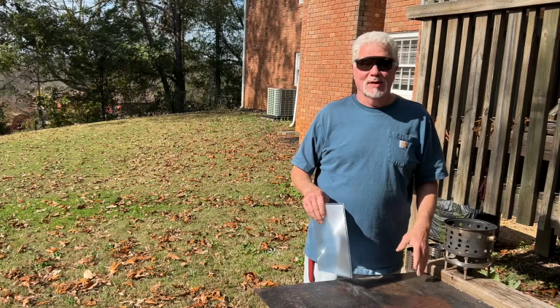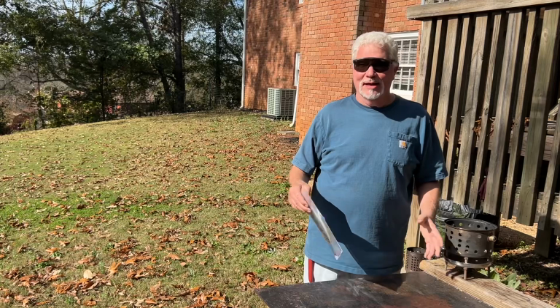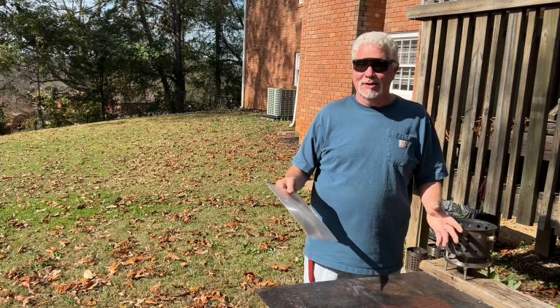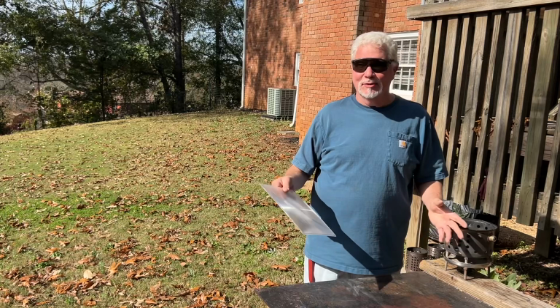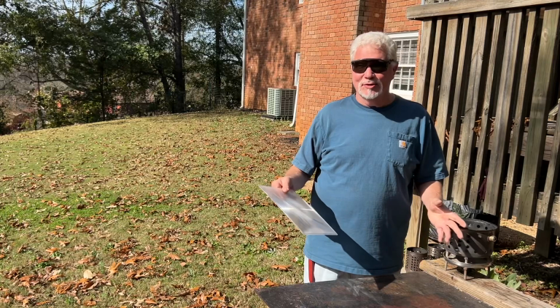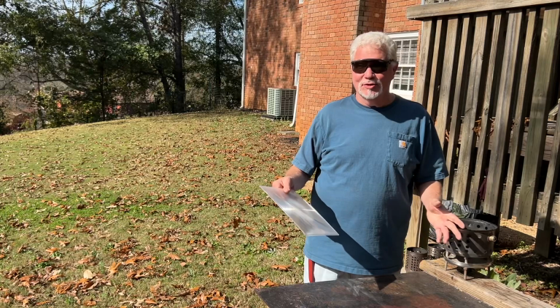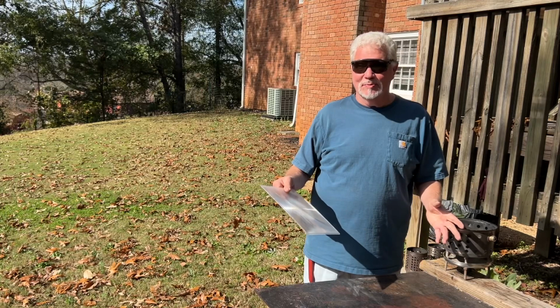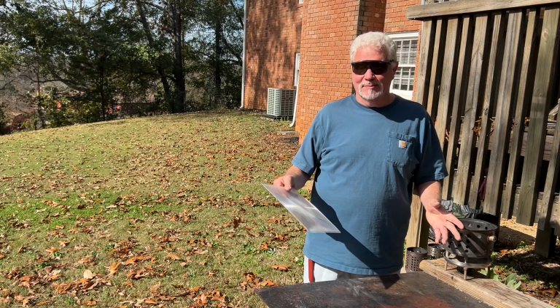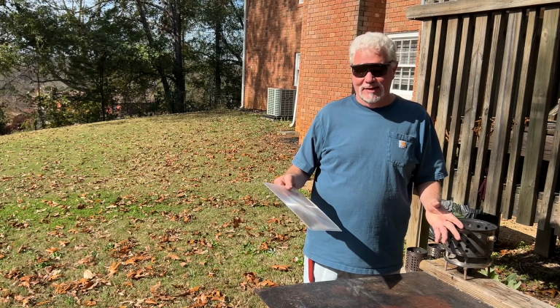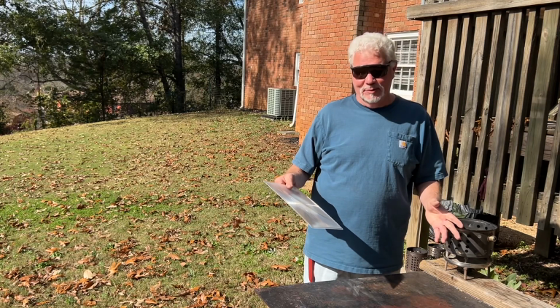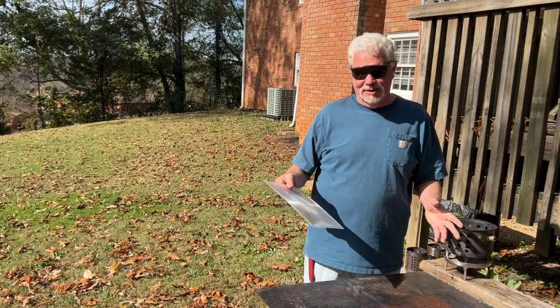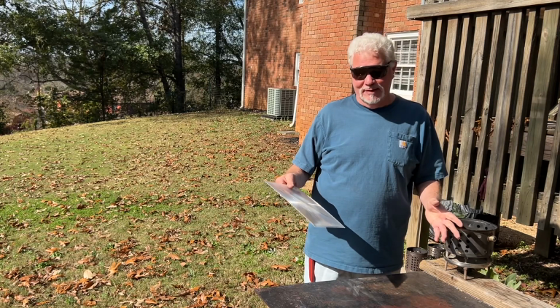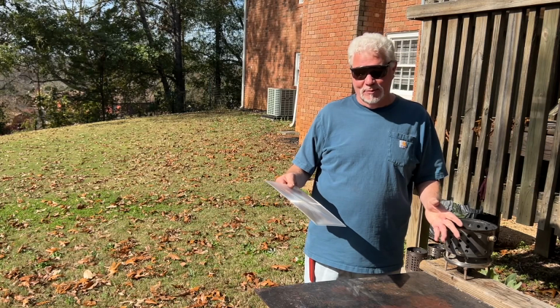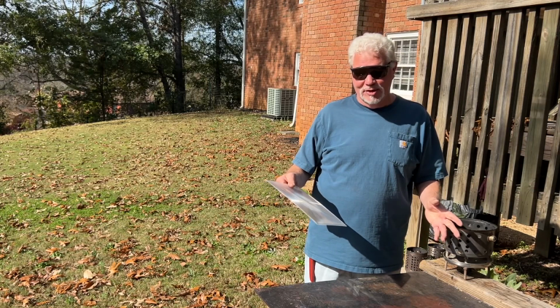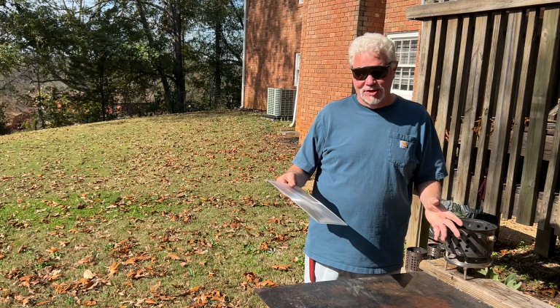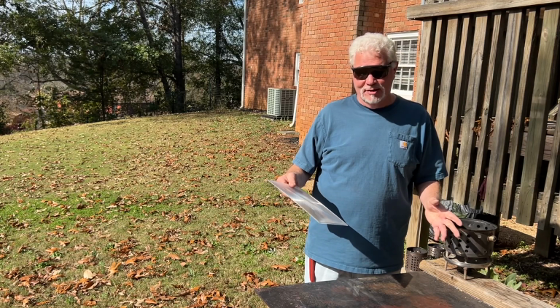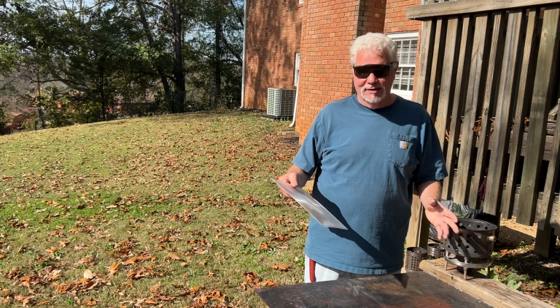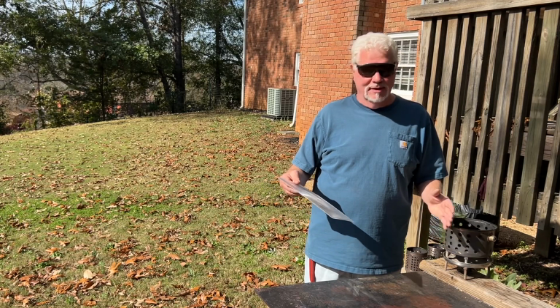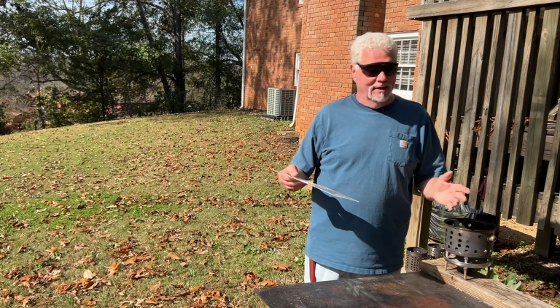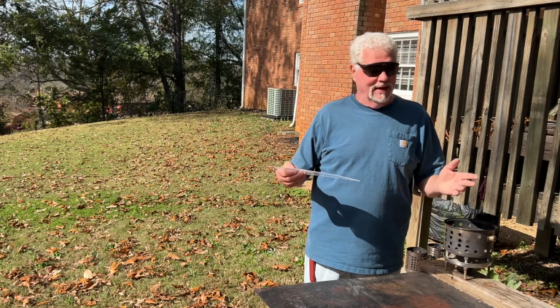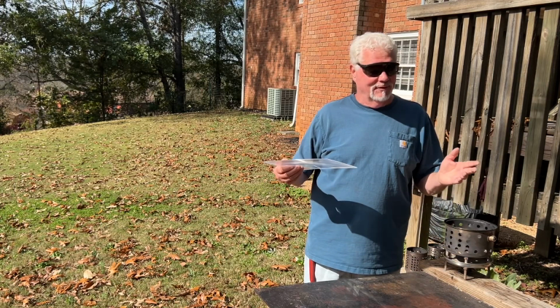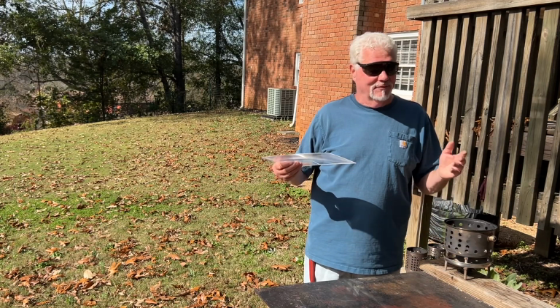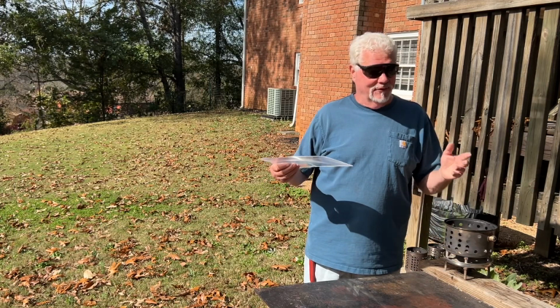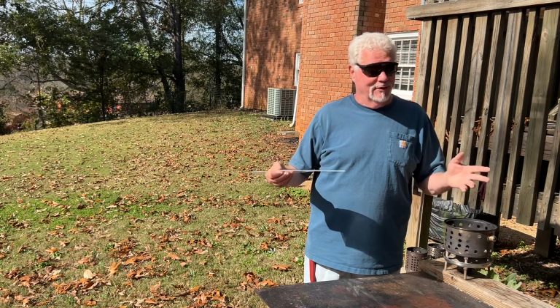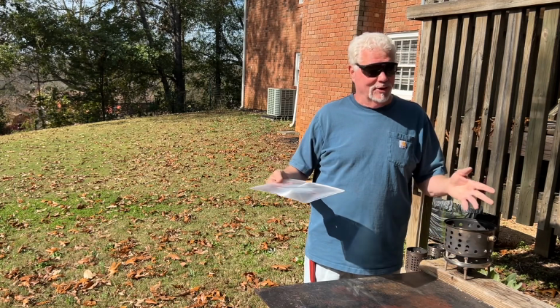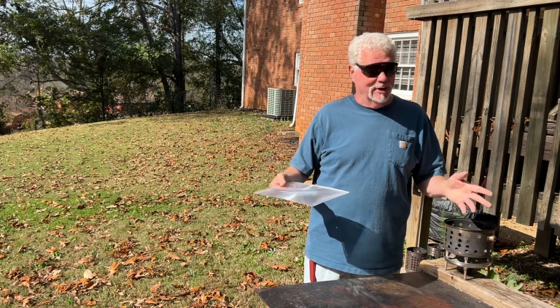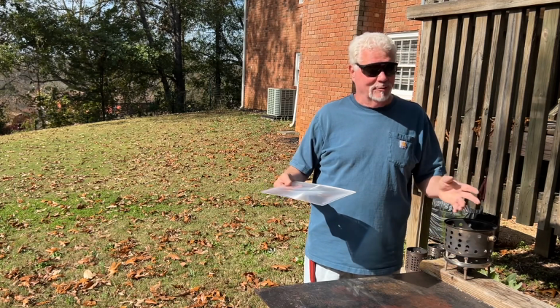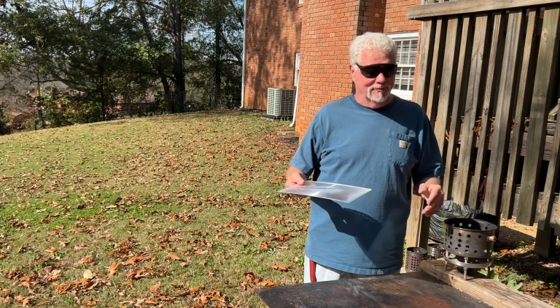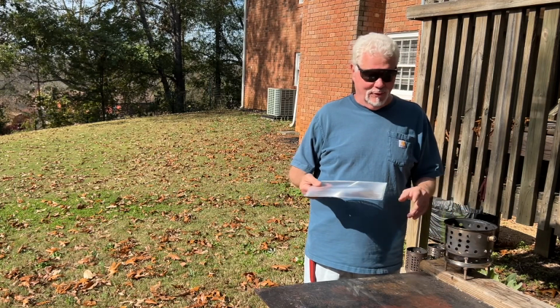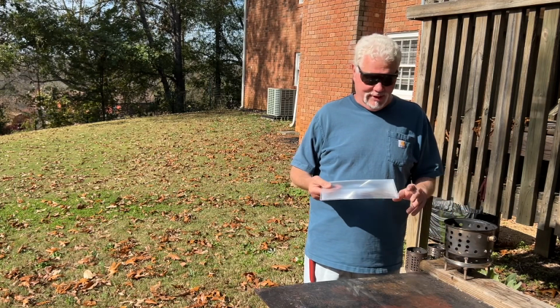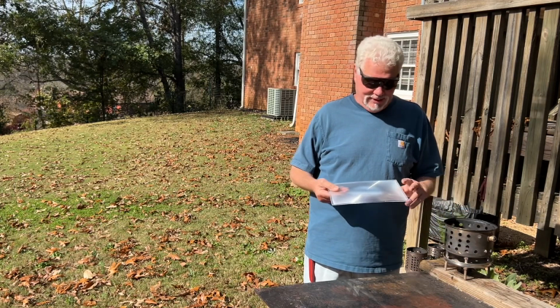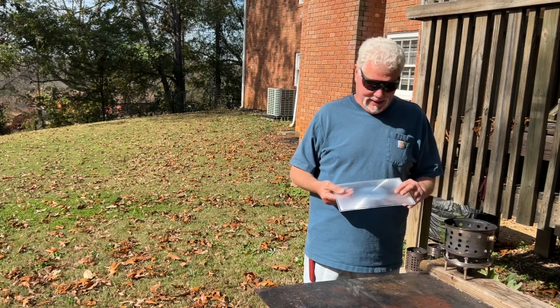Hello YouTube, I'm David with the David West channel. I have a very quick one for you today.